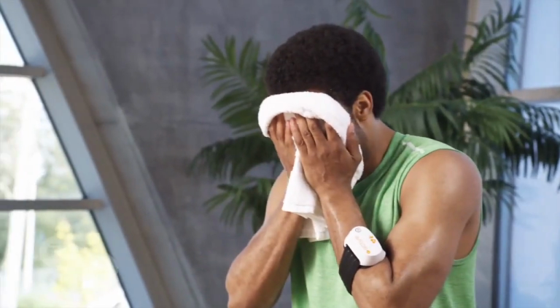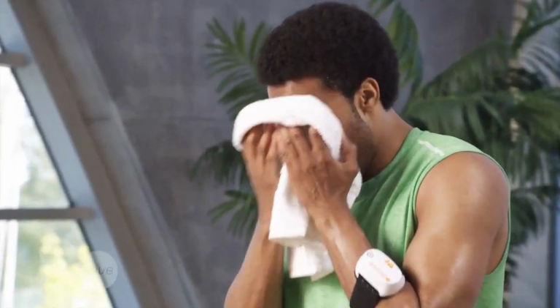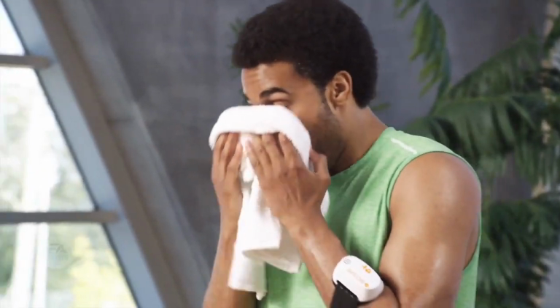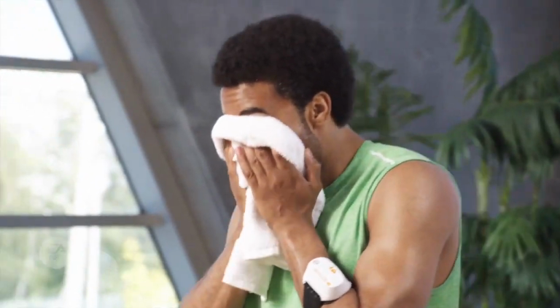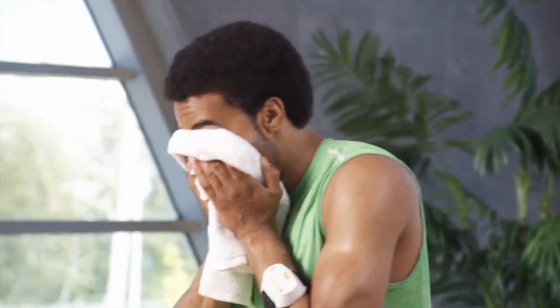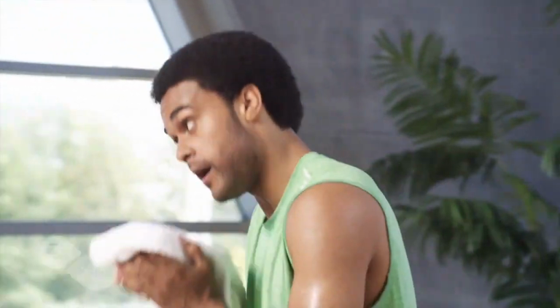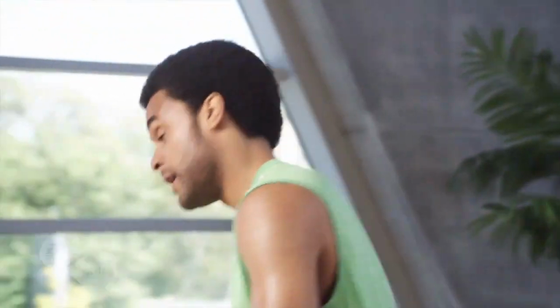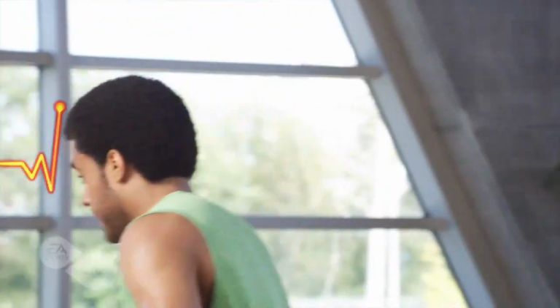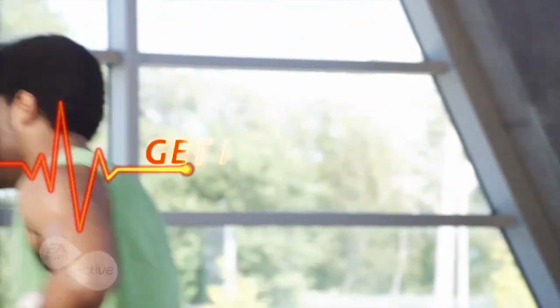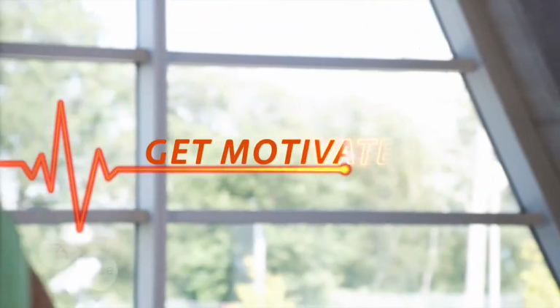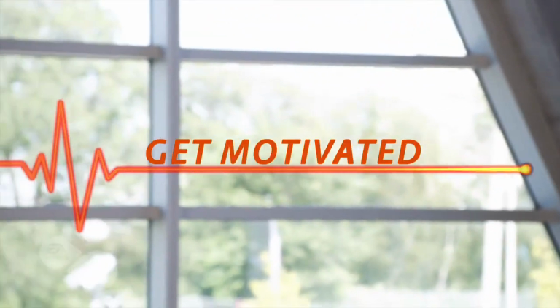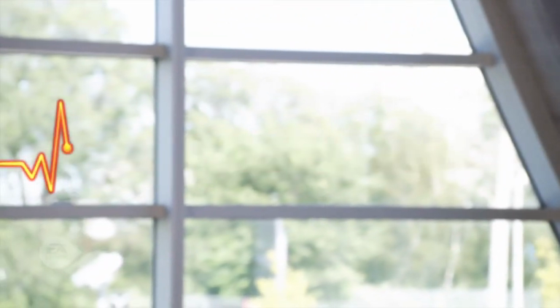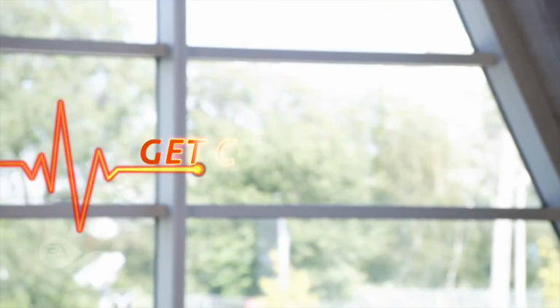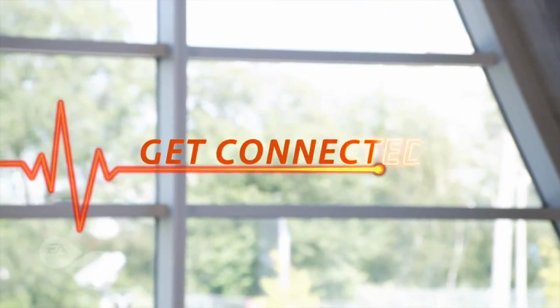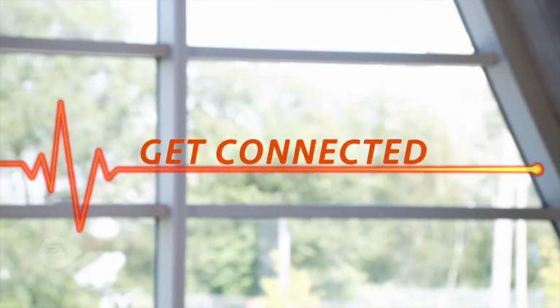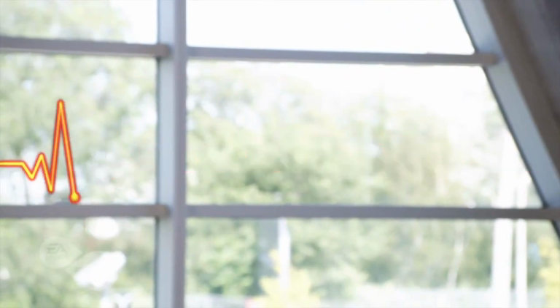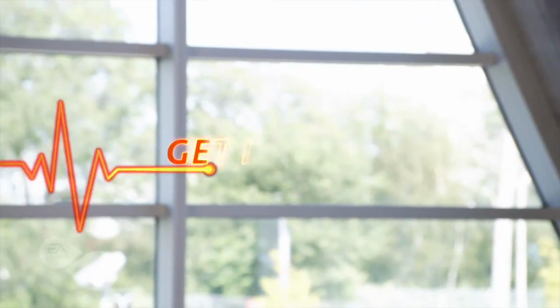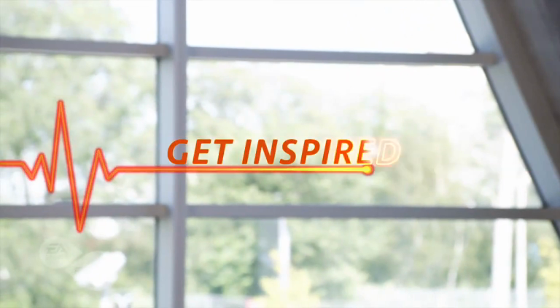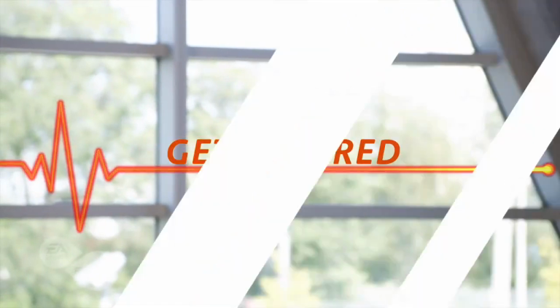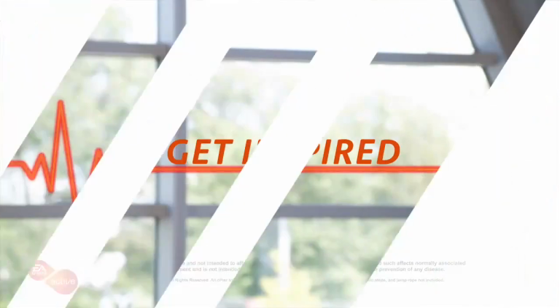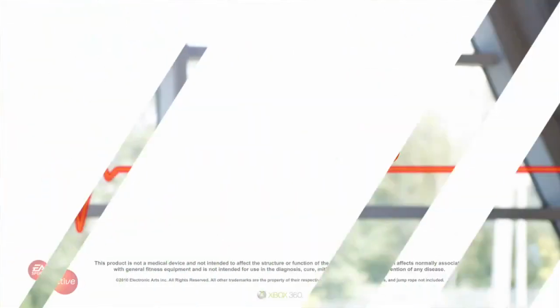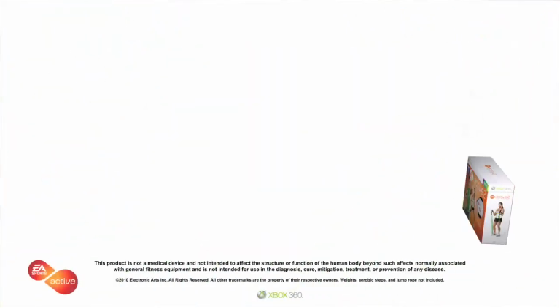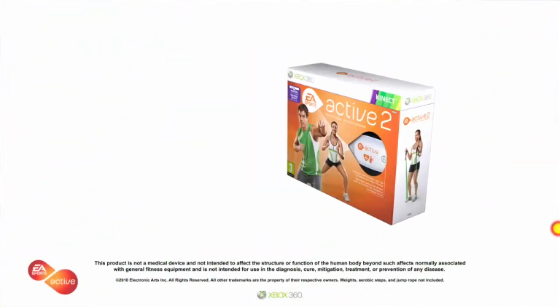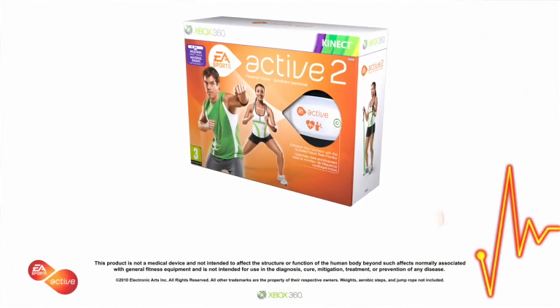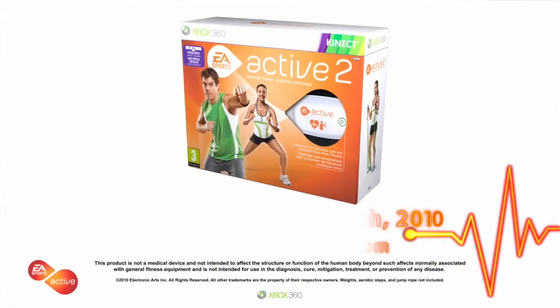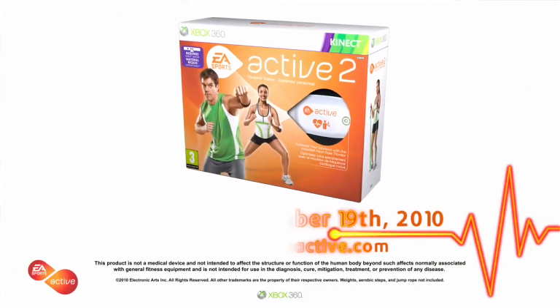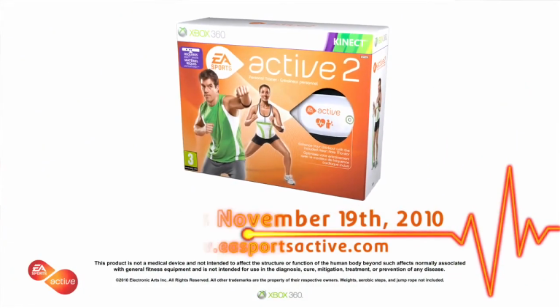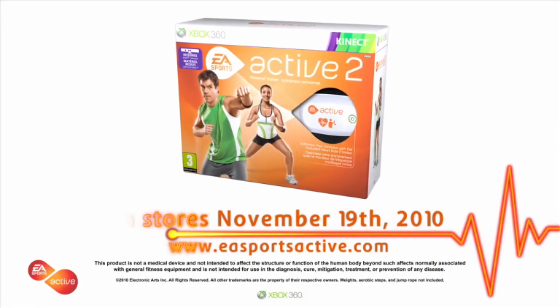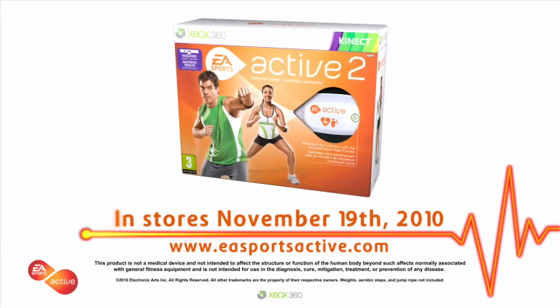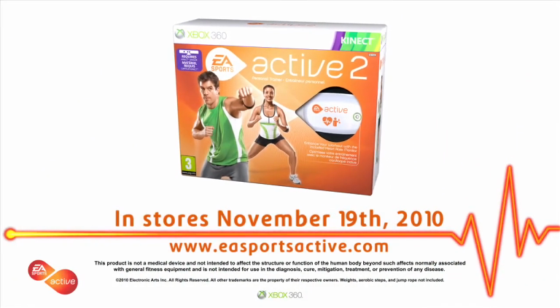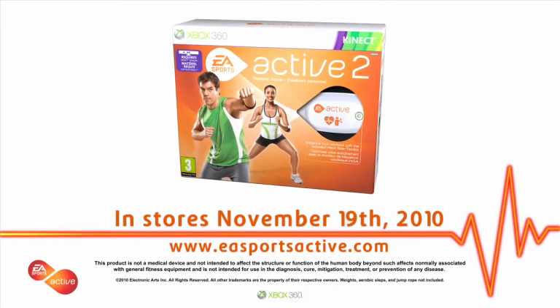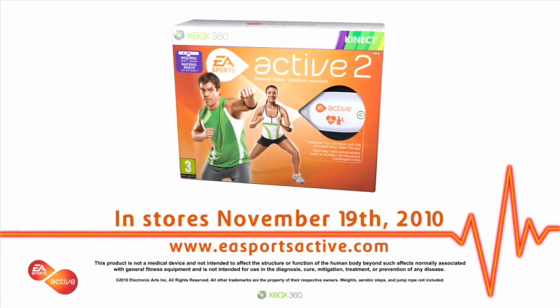Get motivated, get connected, get inspired. EA Sports Active 2 for Kinect.